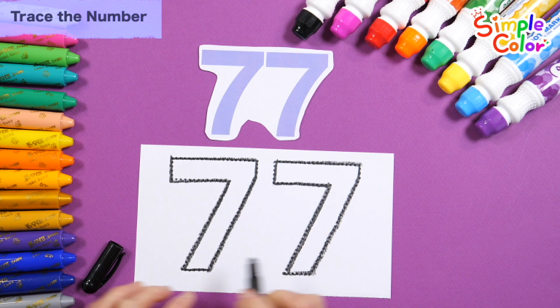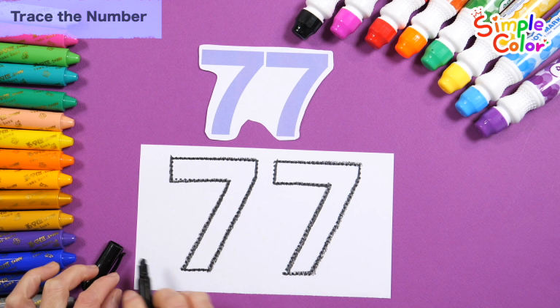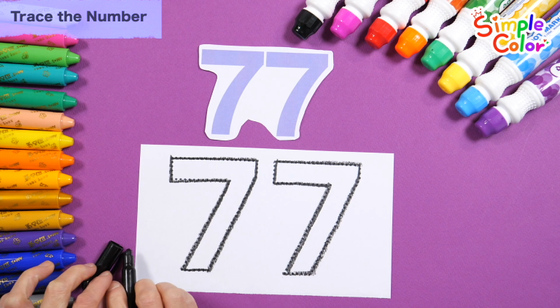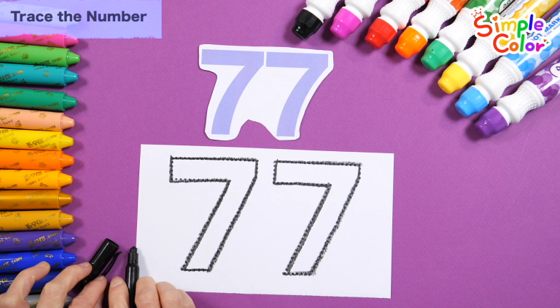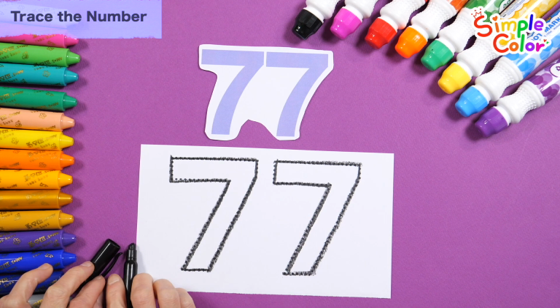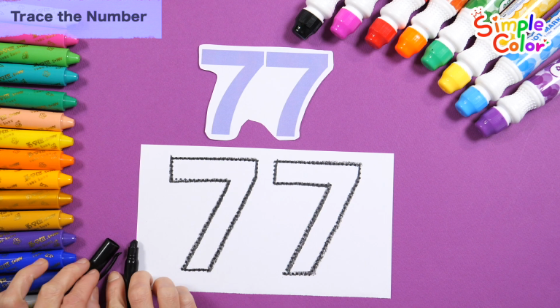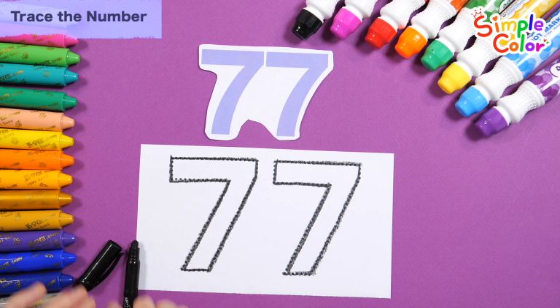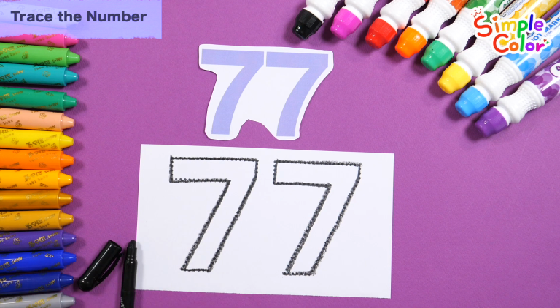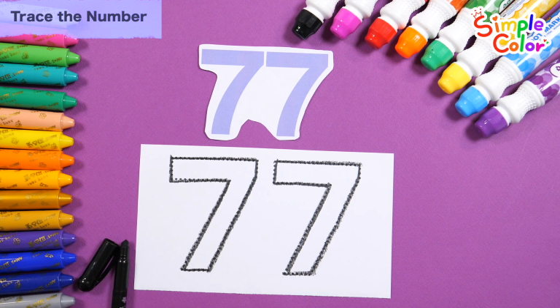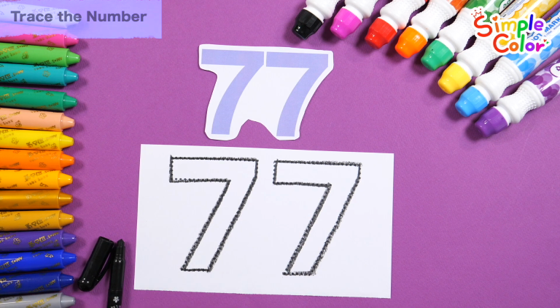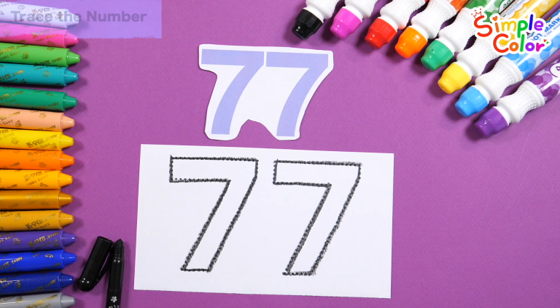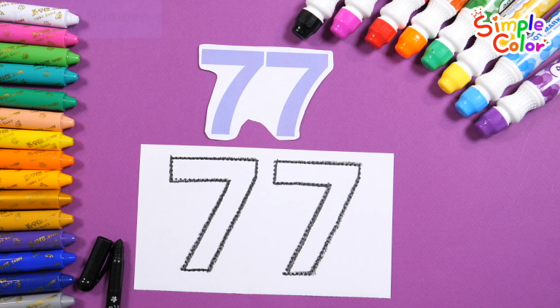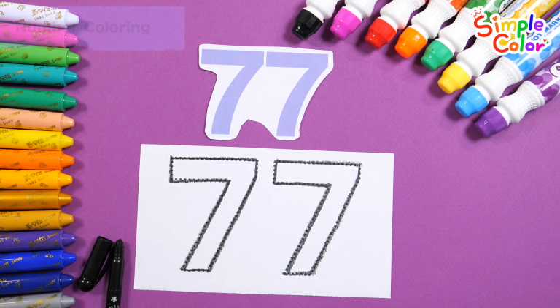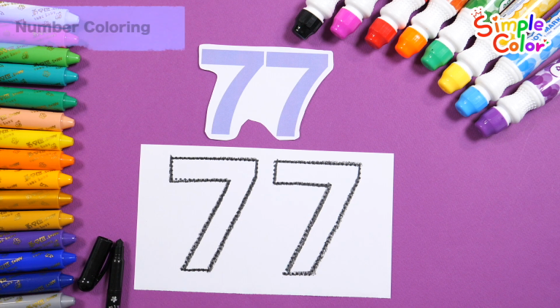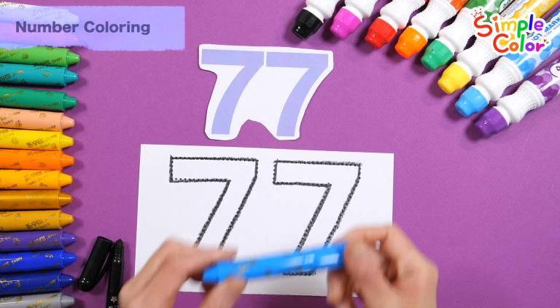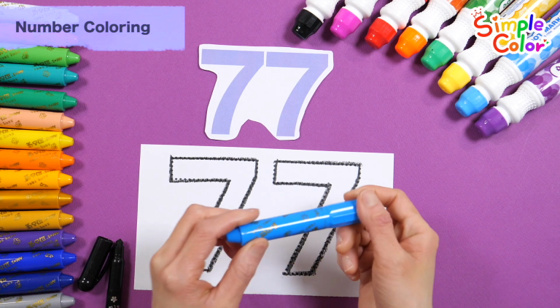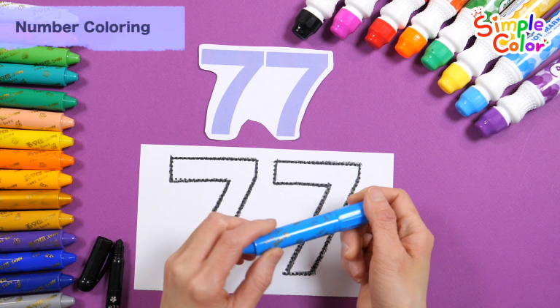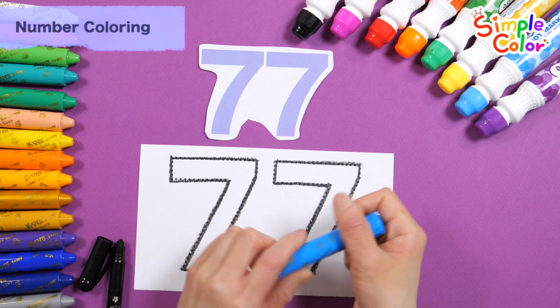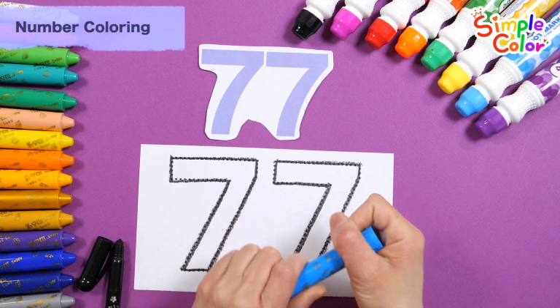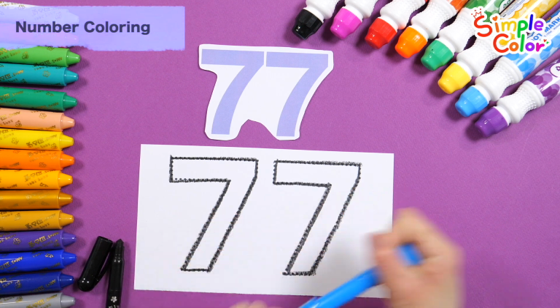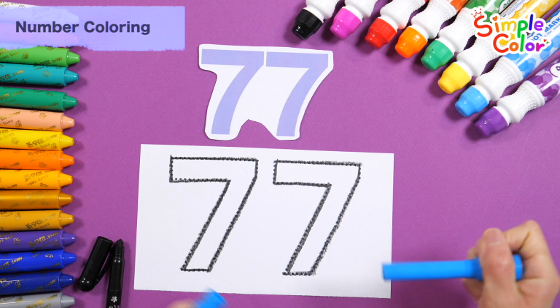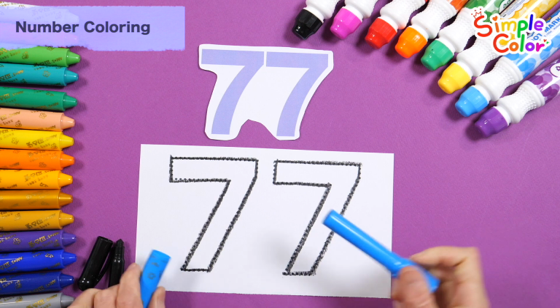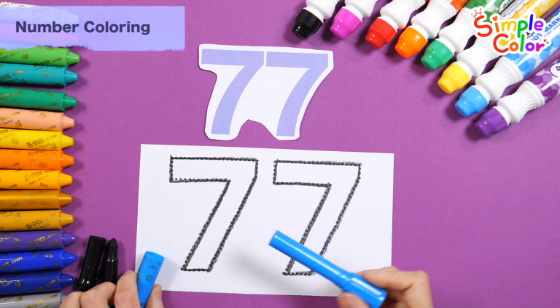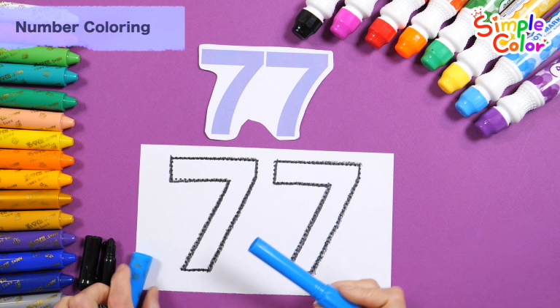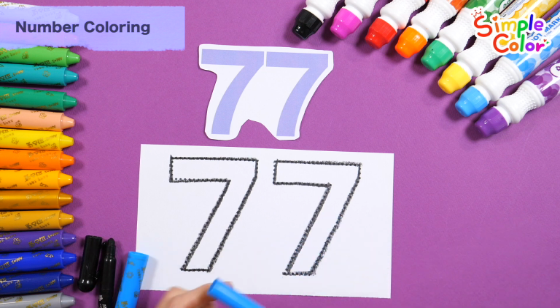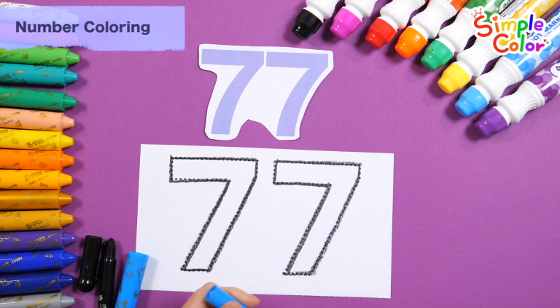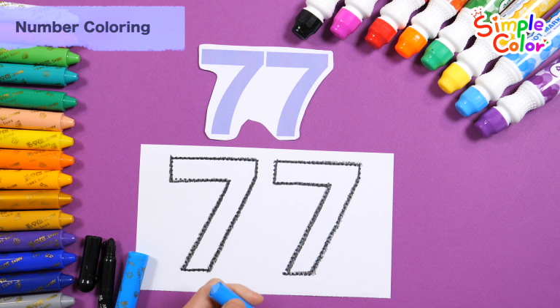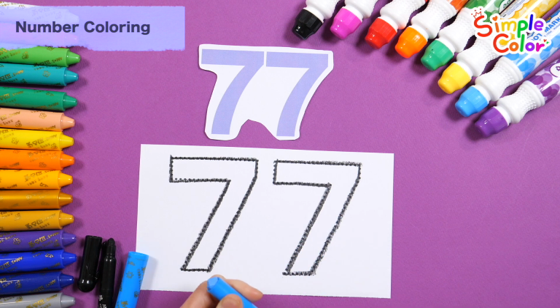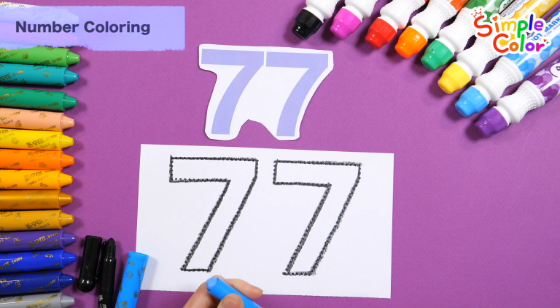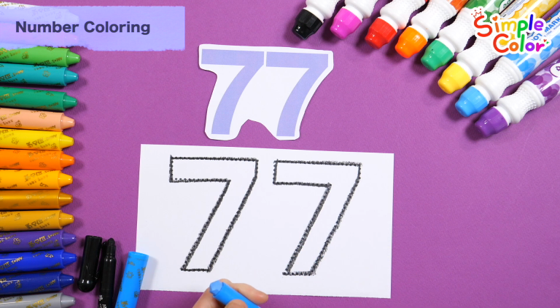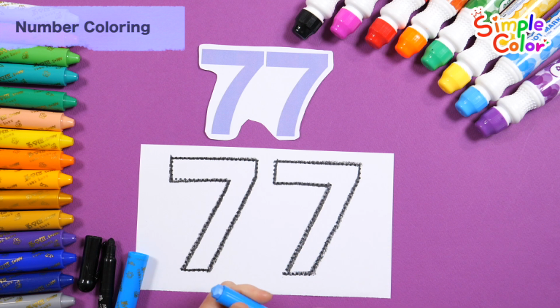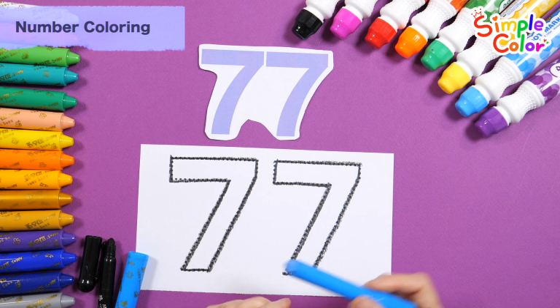Very good! Wow! Shall we color it with baby blue crayon?